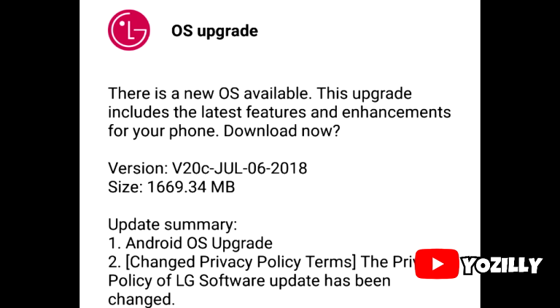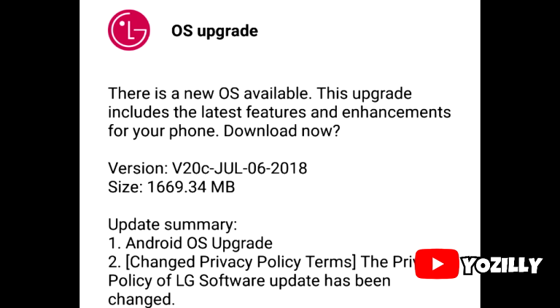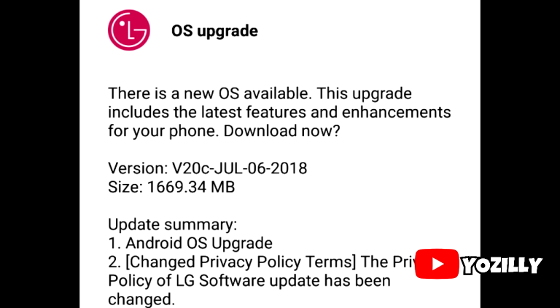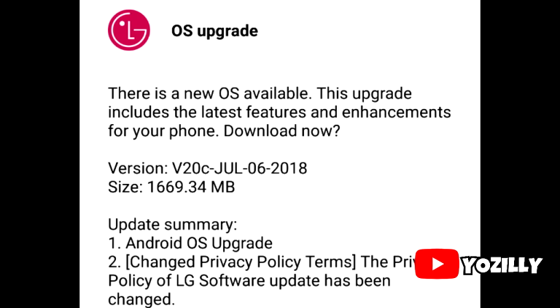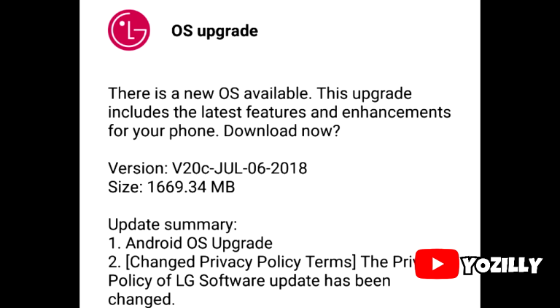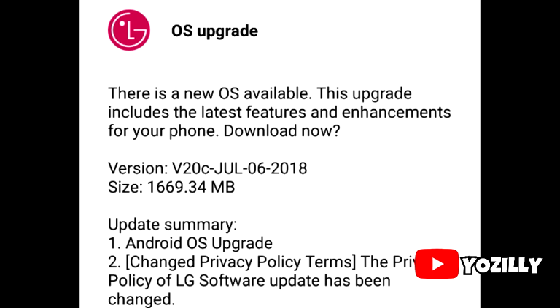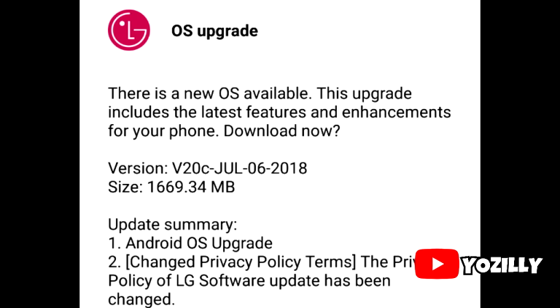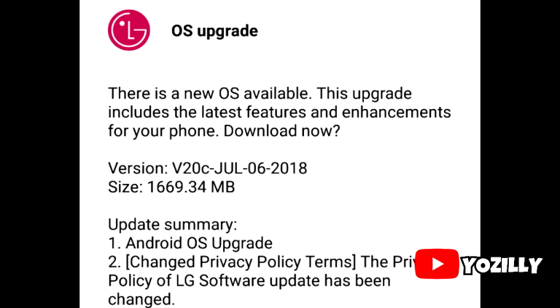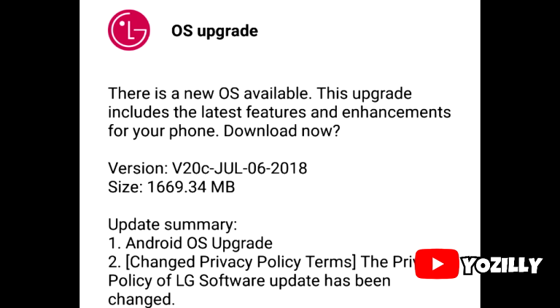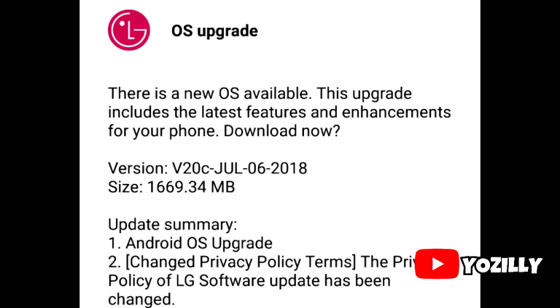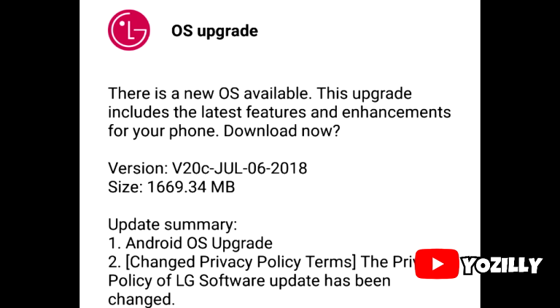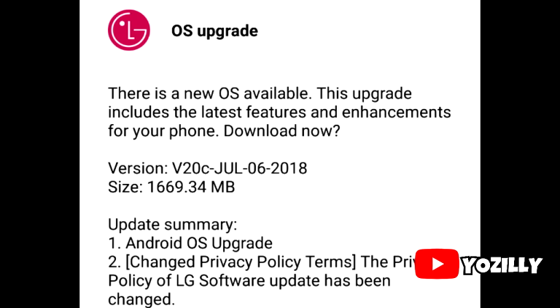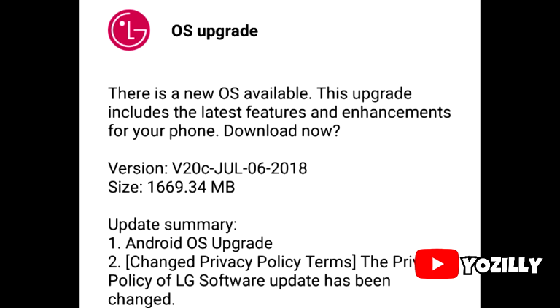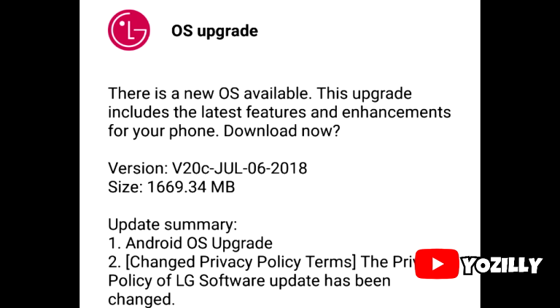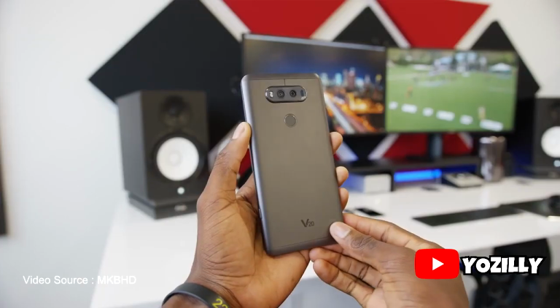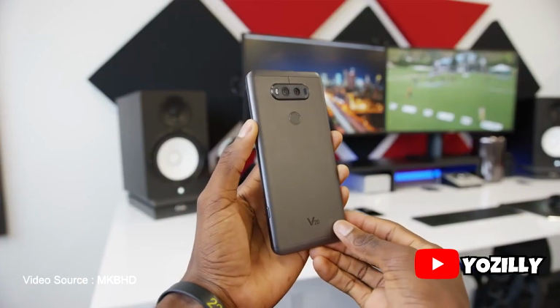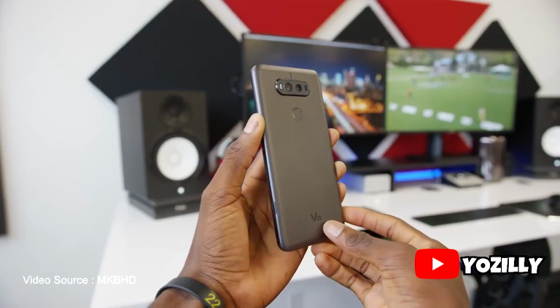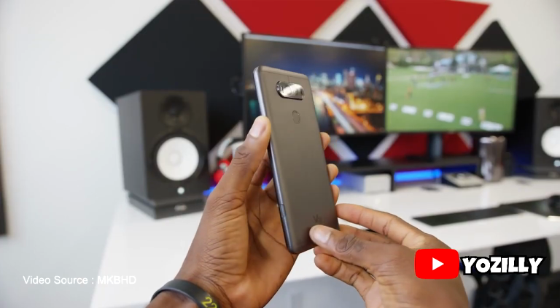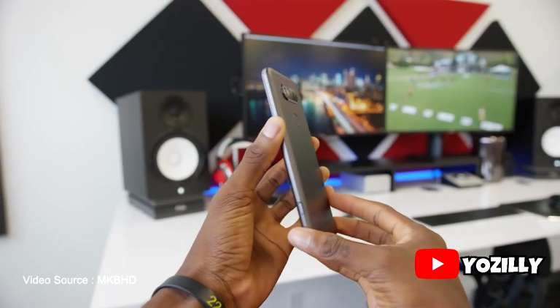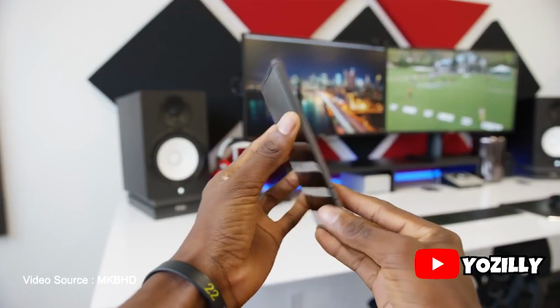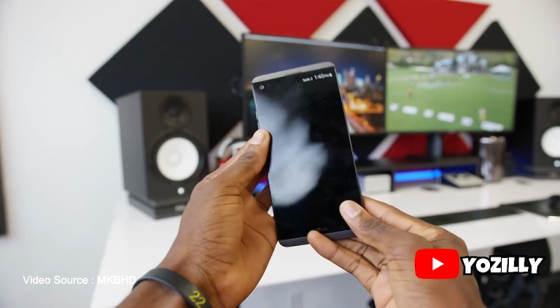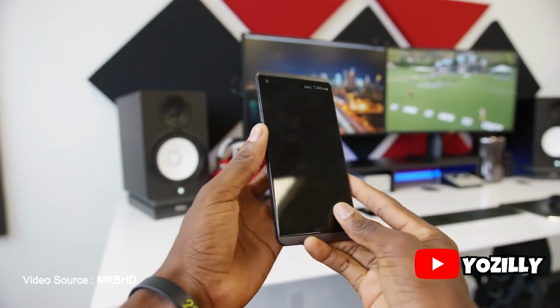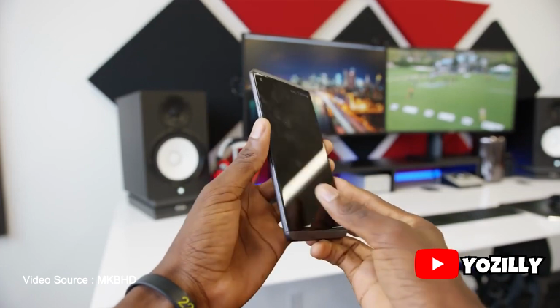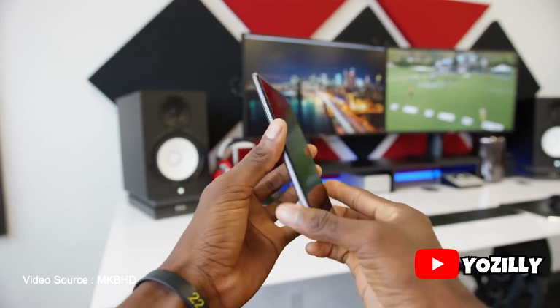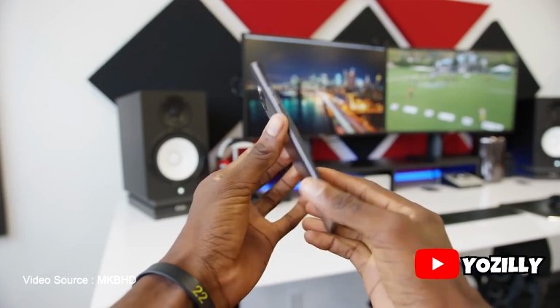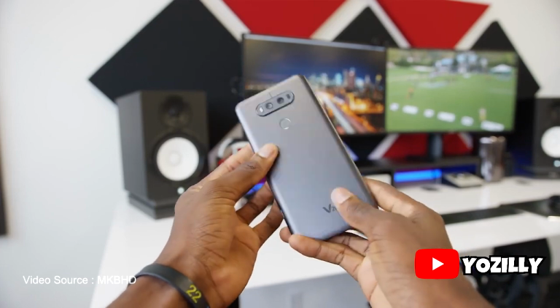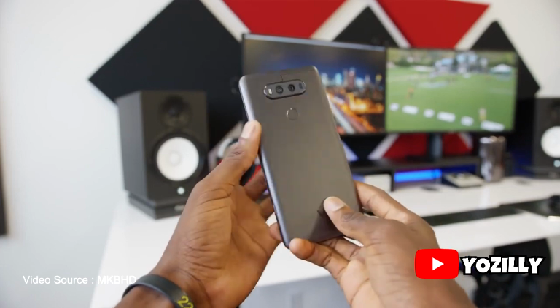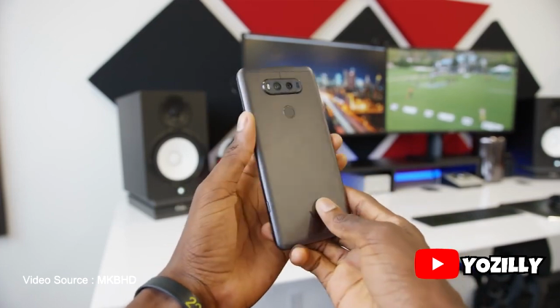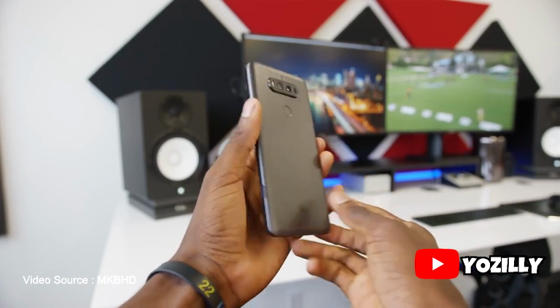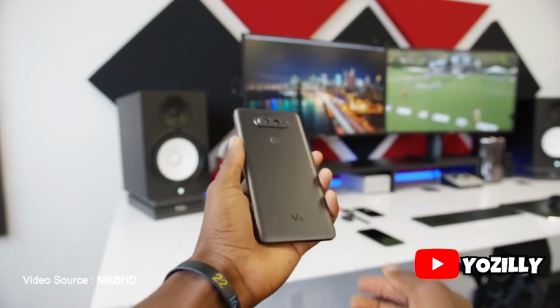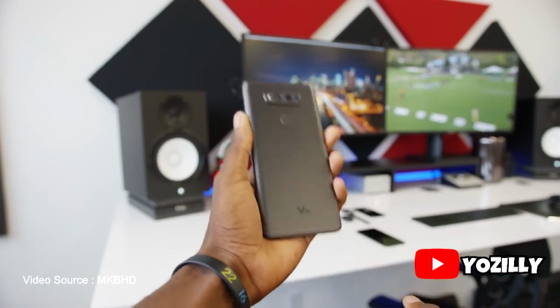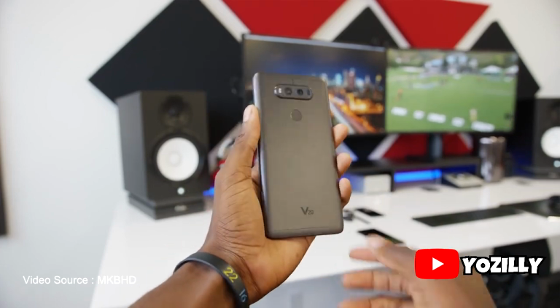Once LG finishes the Android Oreo rollout in South Korea, the other countries will get the update too, not just the United States.